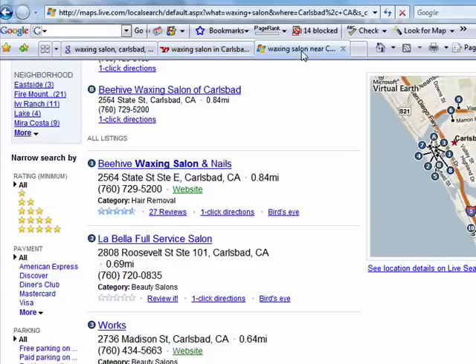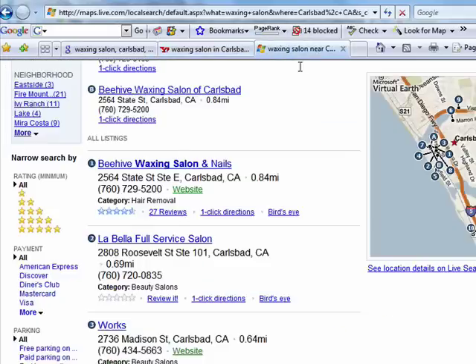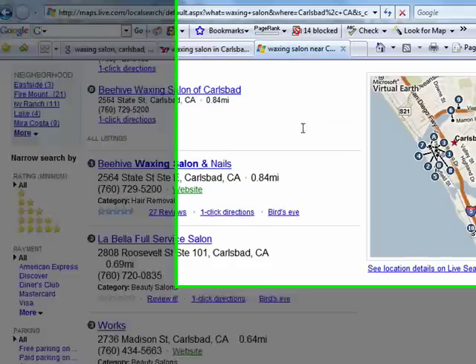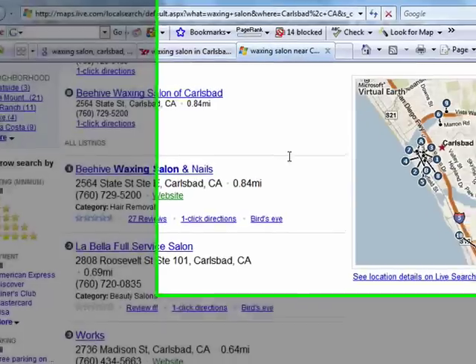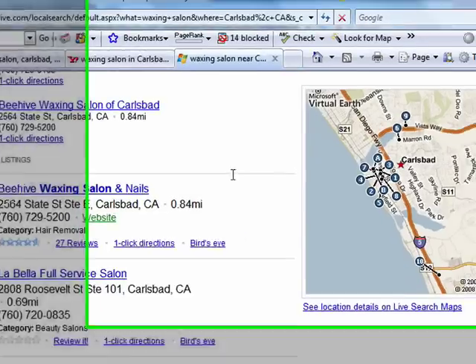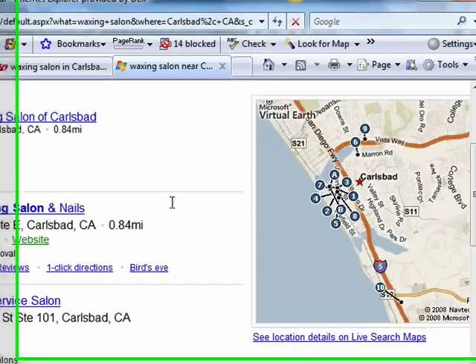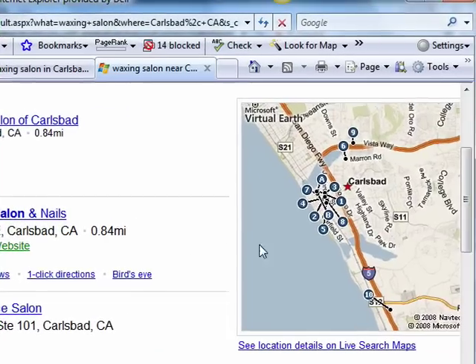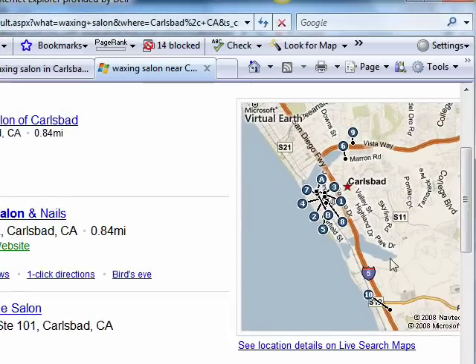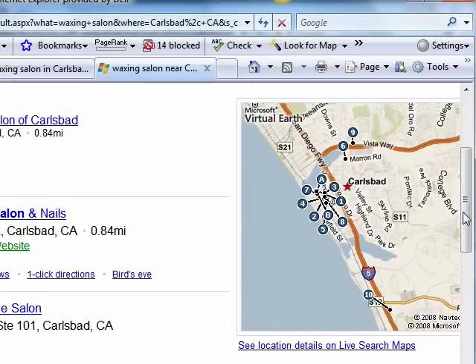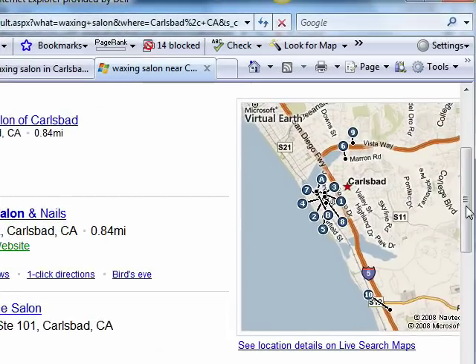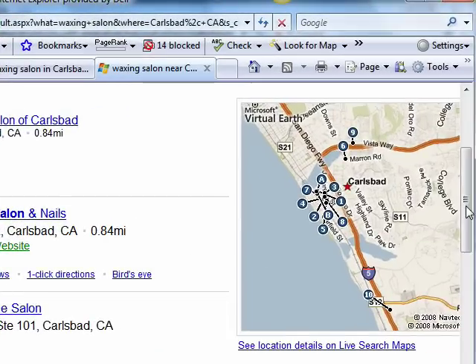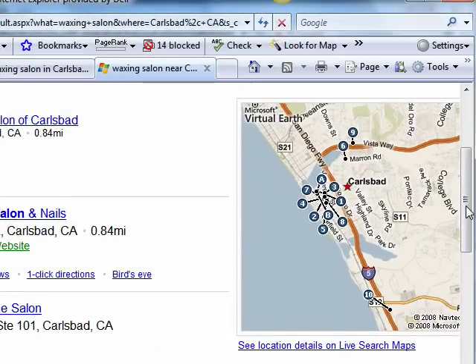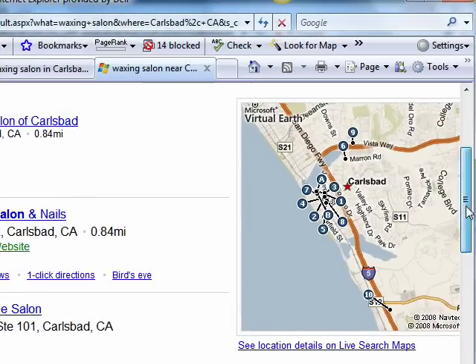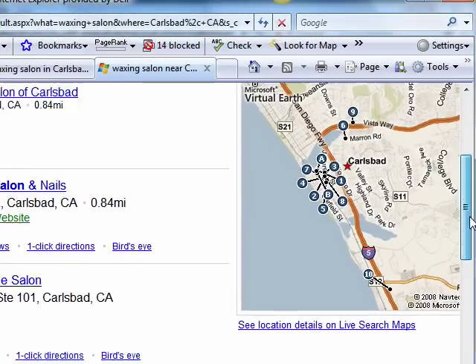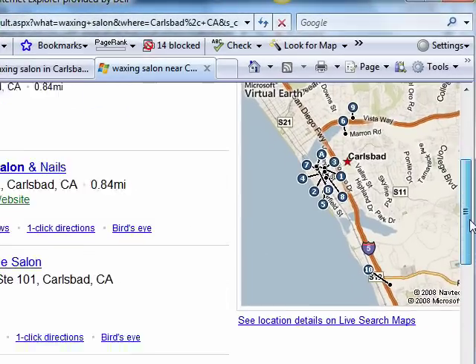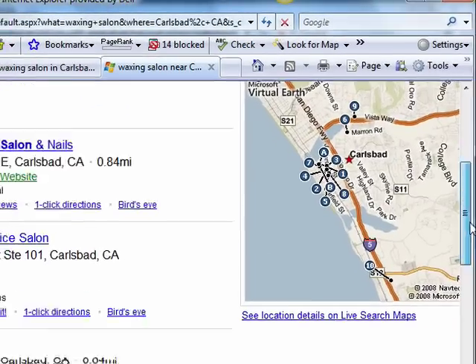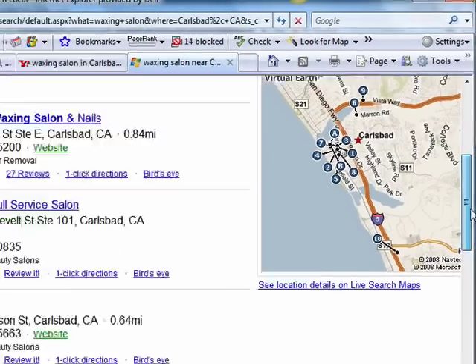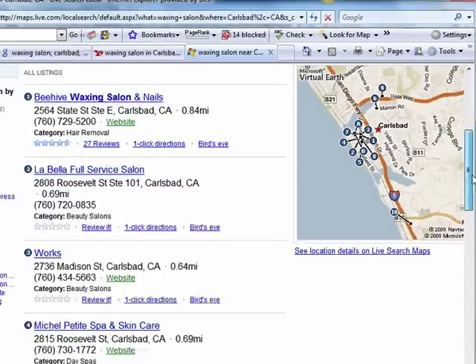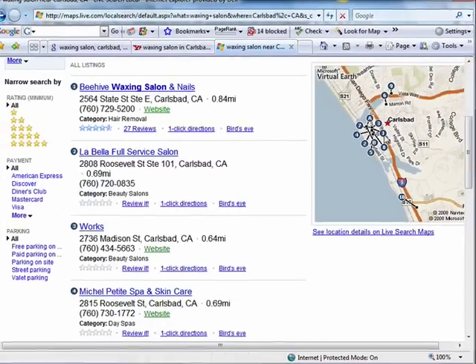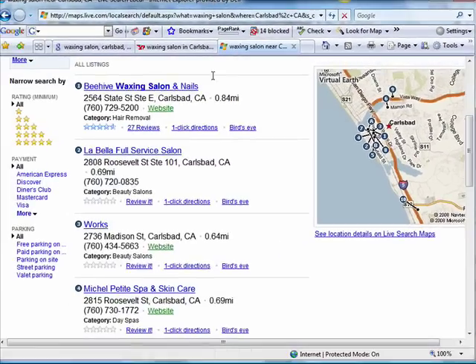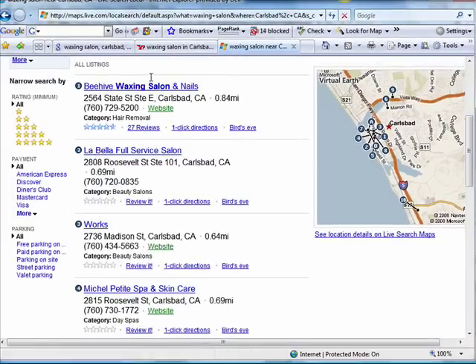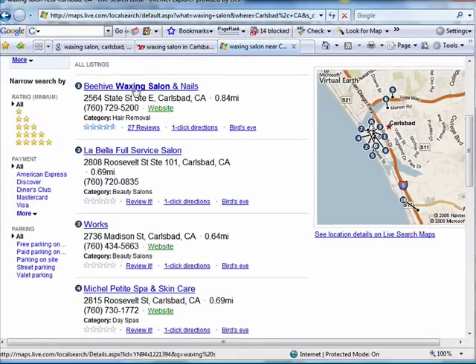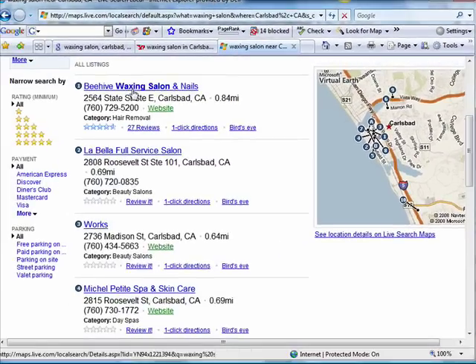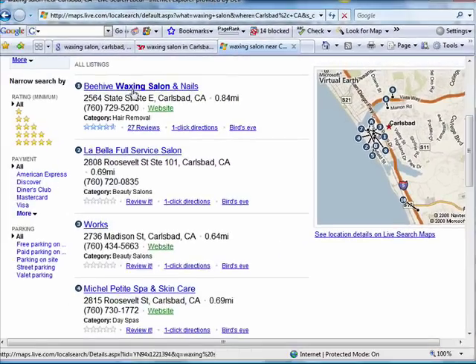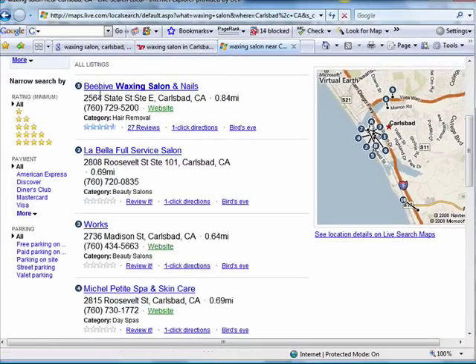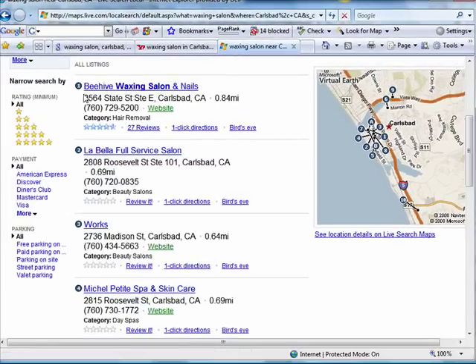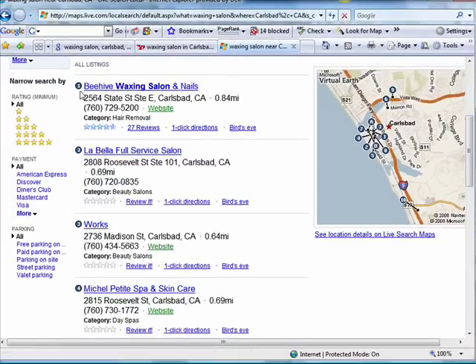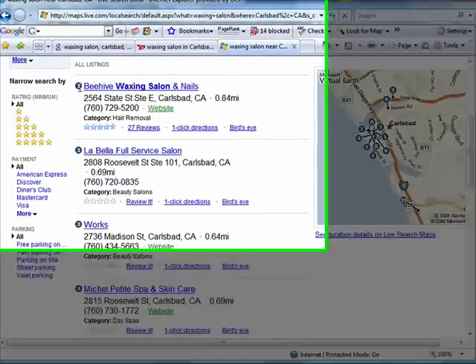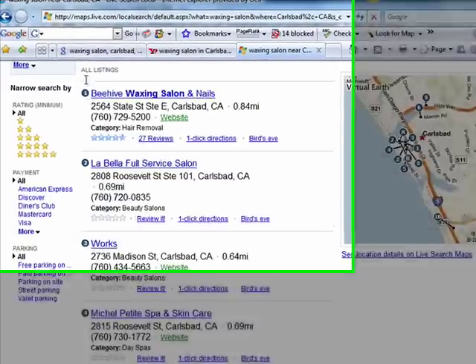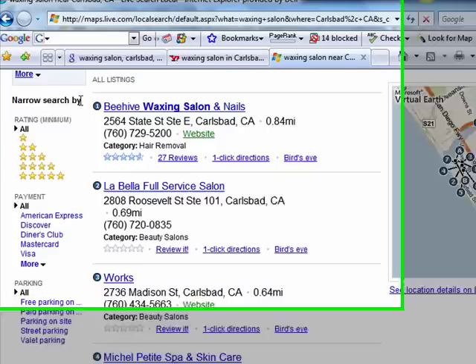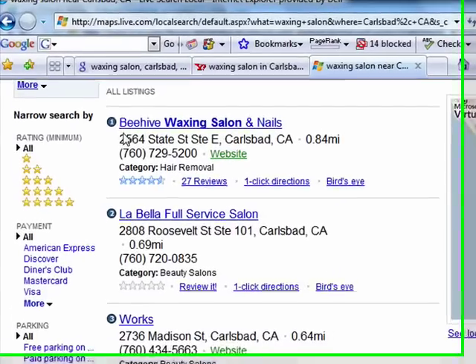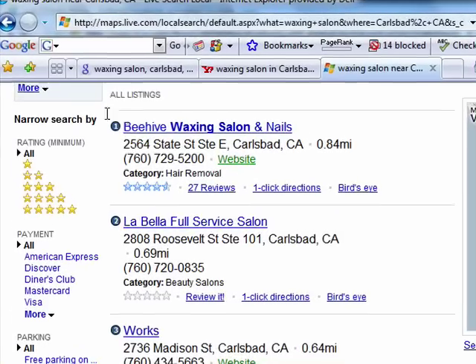MSN Live Maps — same situation right here in the regular listings. Beehive Waxing, number one search result.